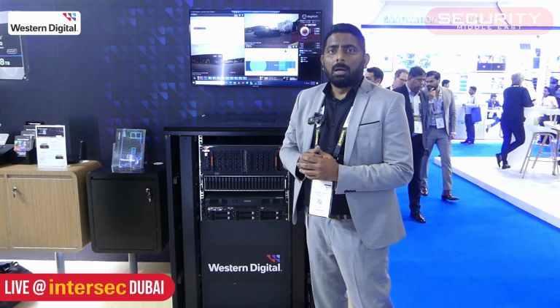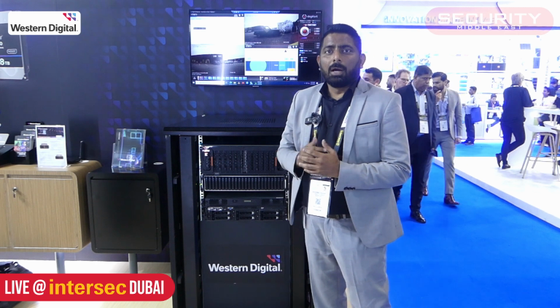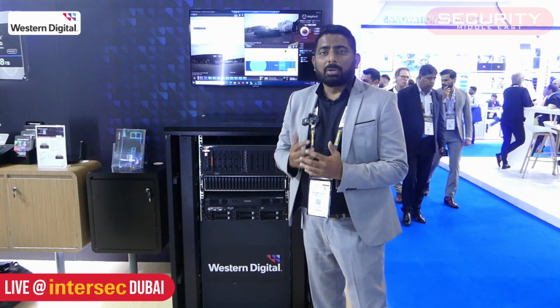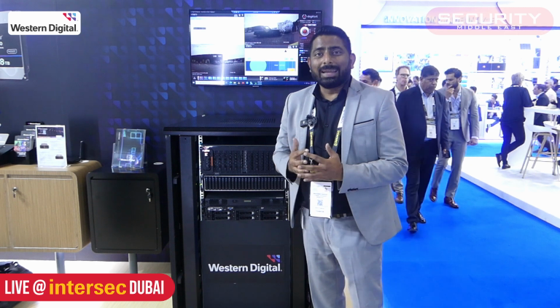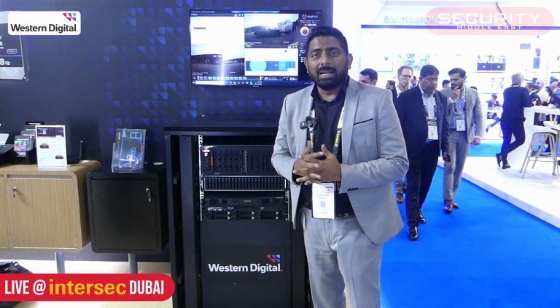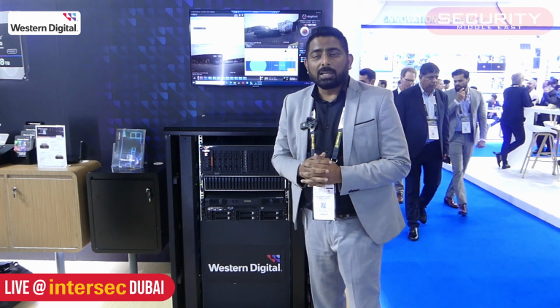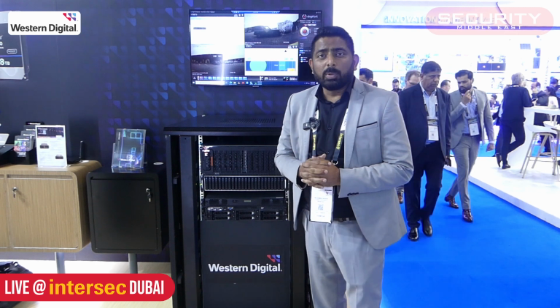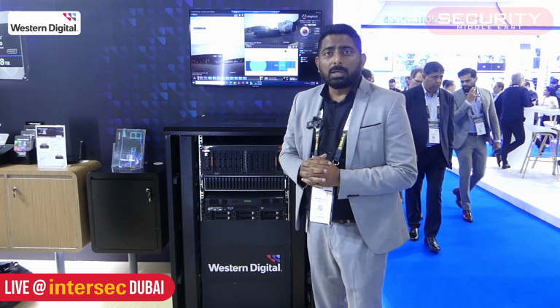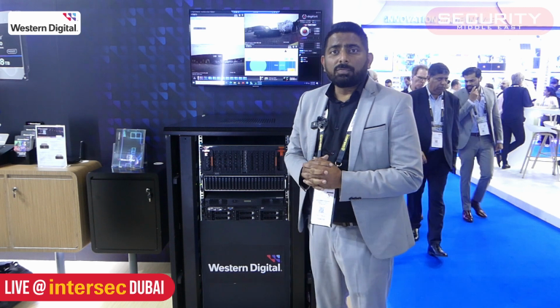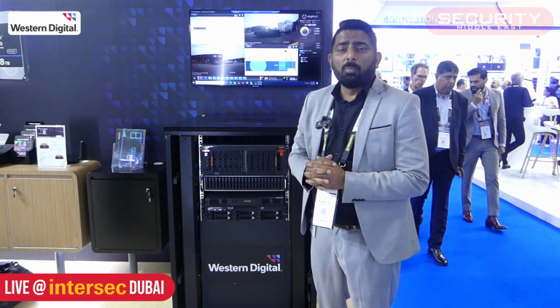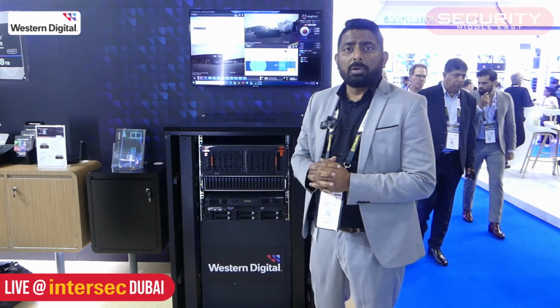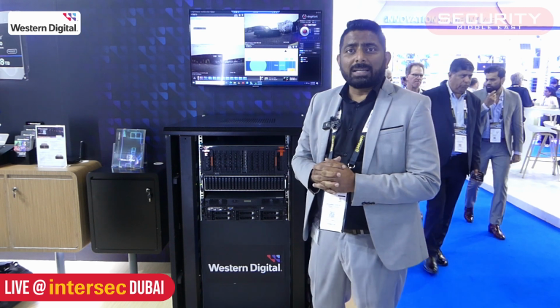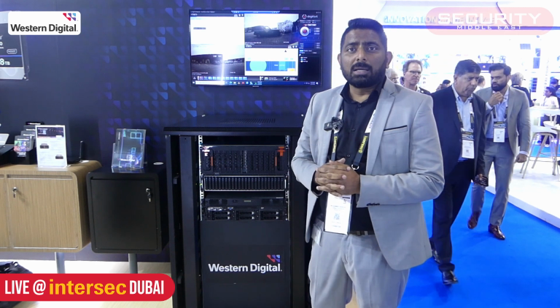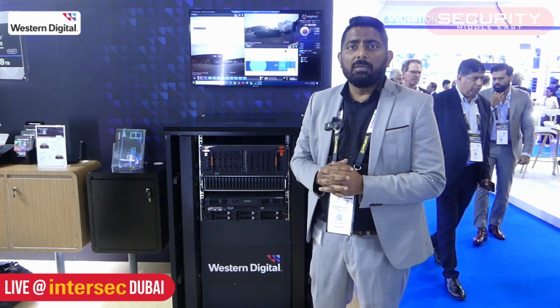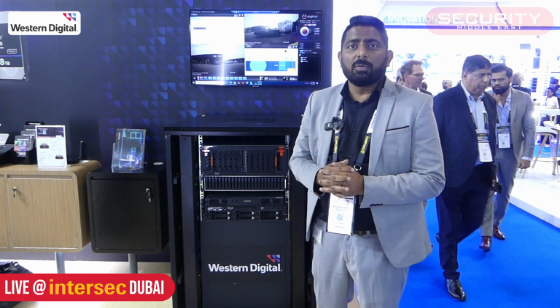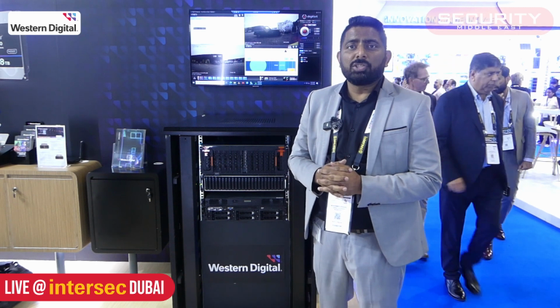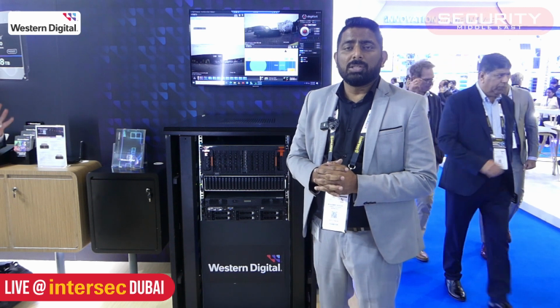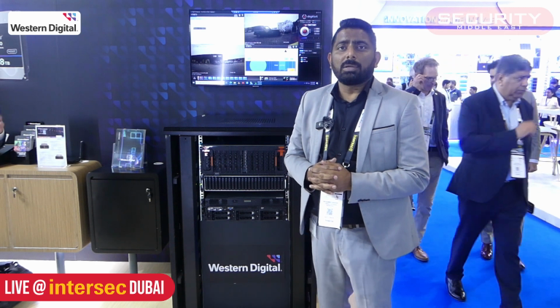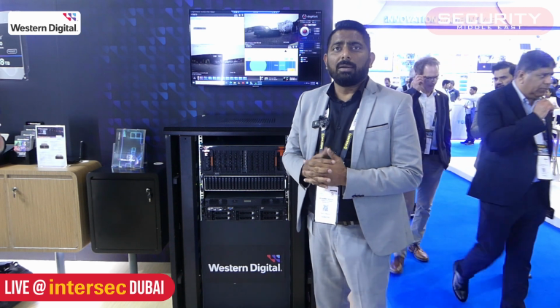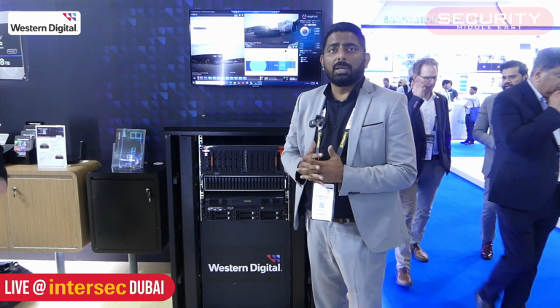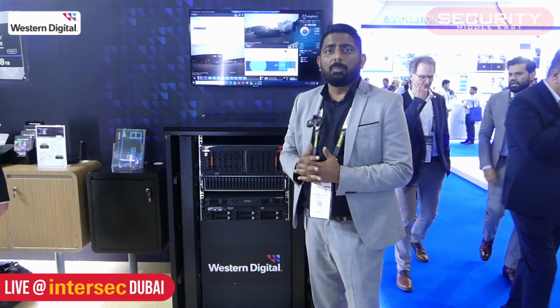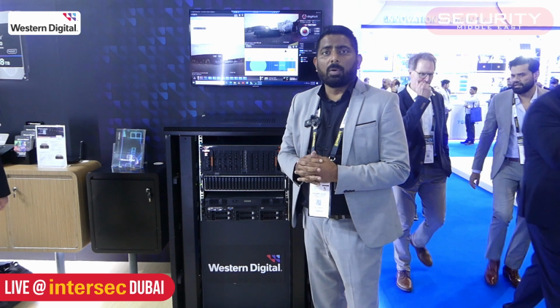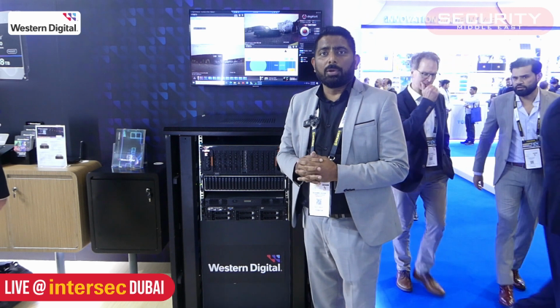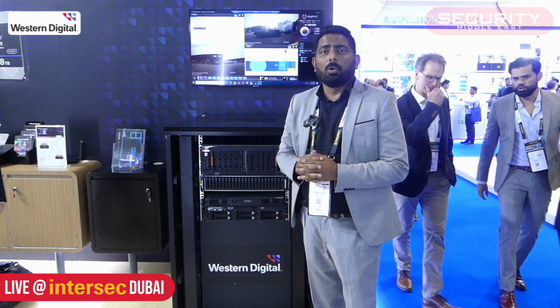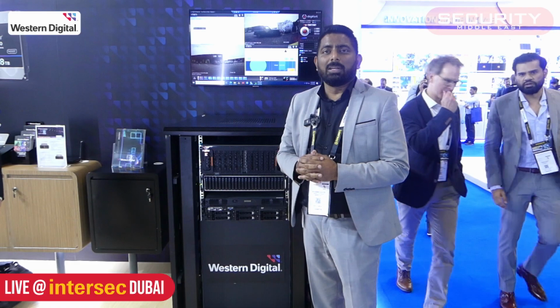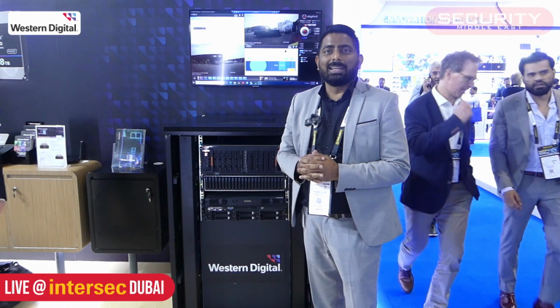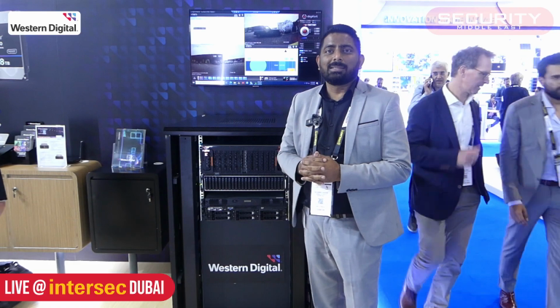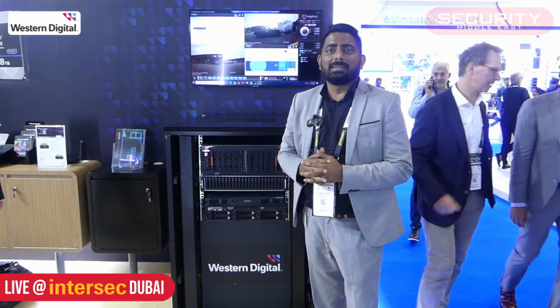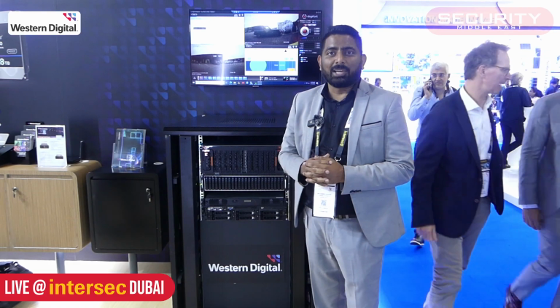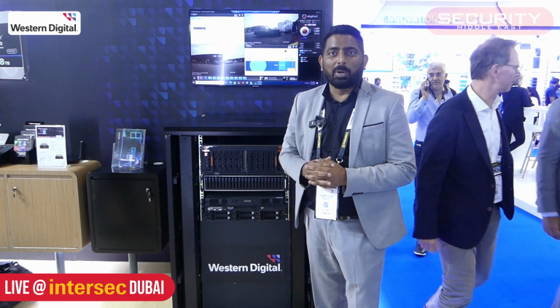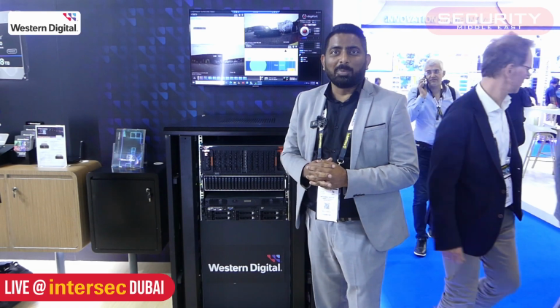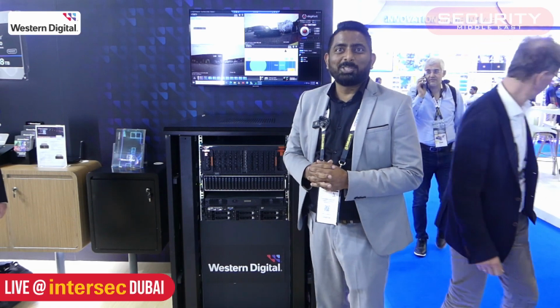You can get in touch with us for more technical information, and we can provide you all the details. Thank you very much.